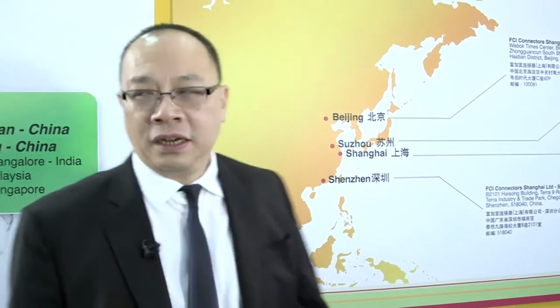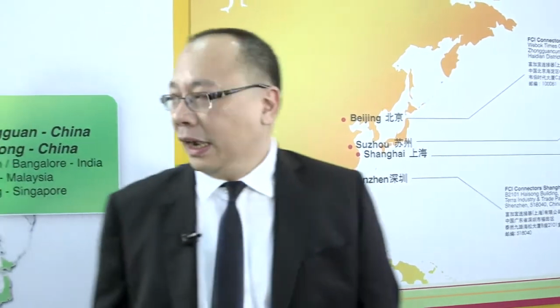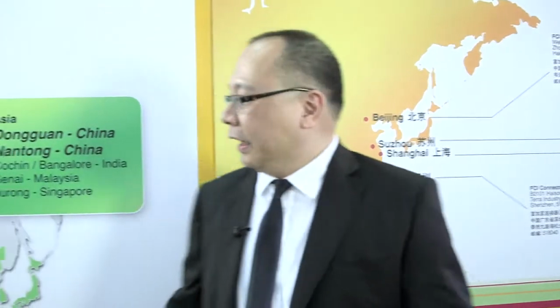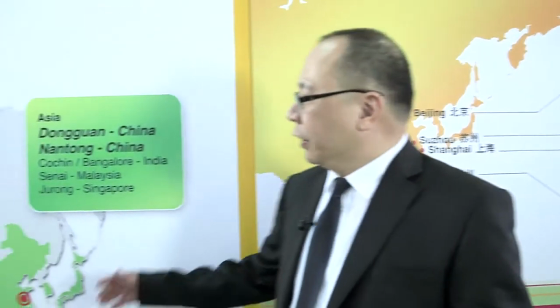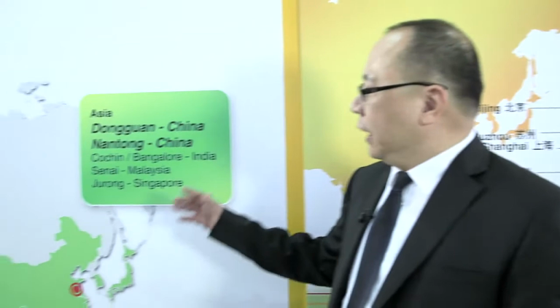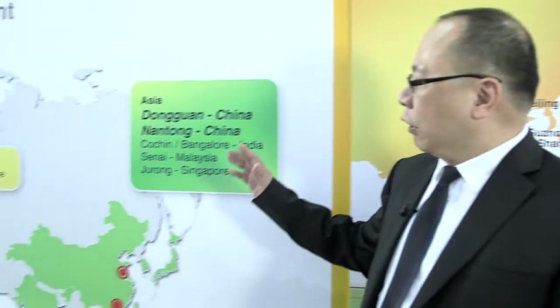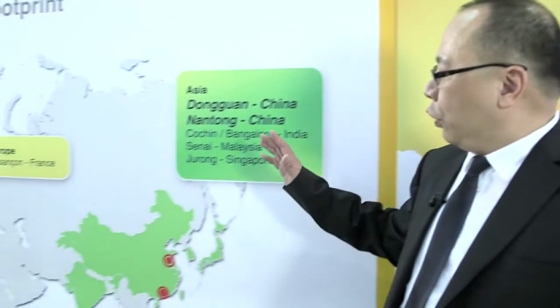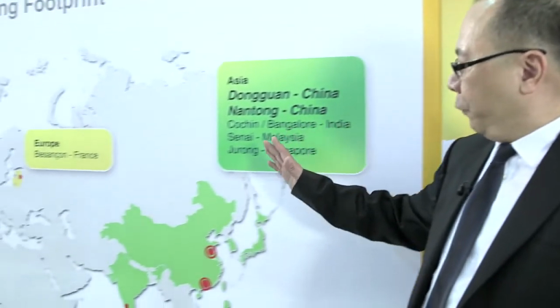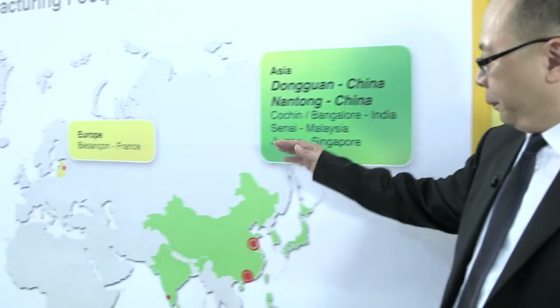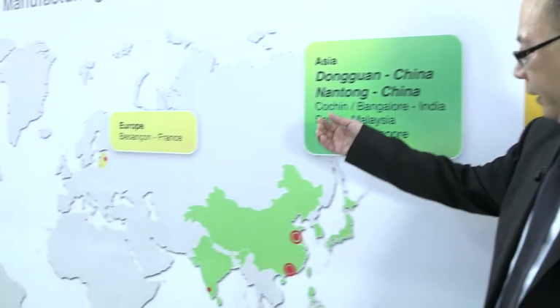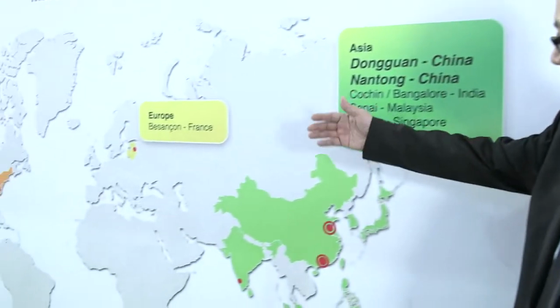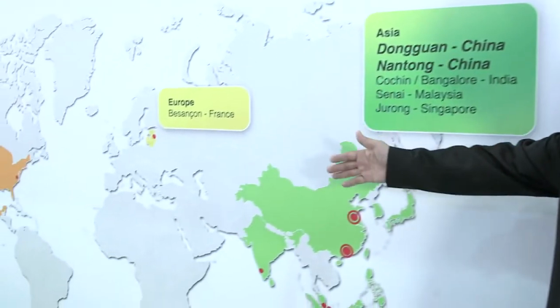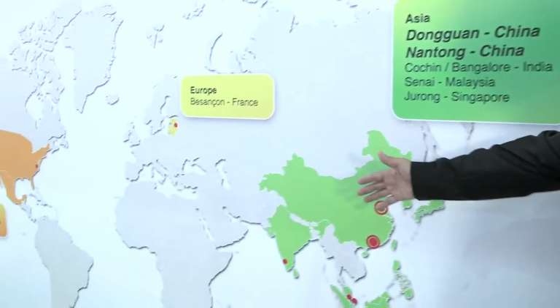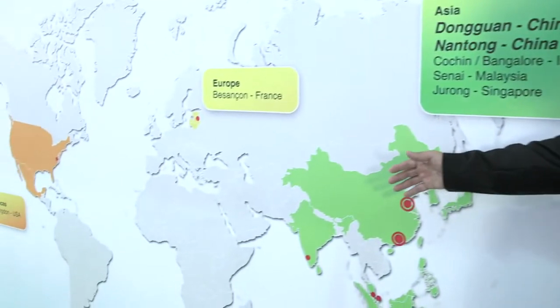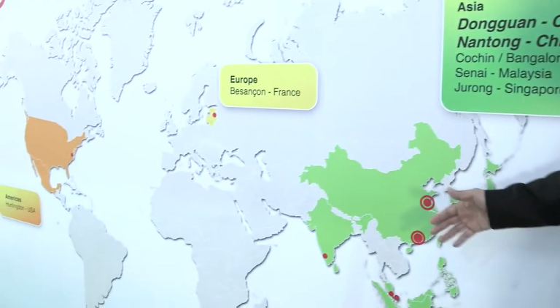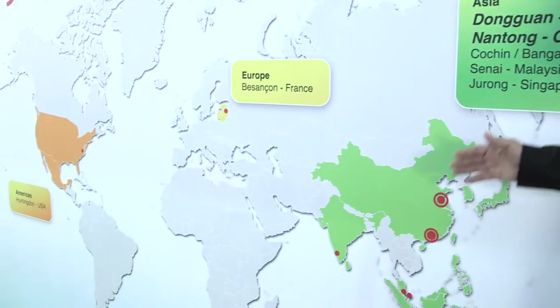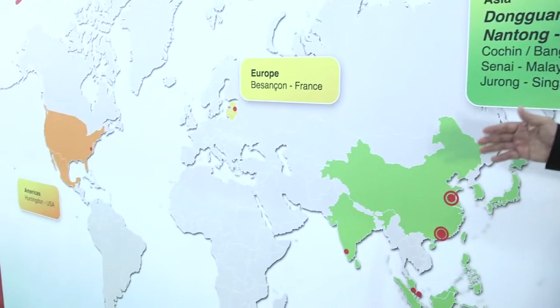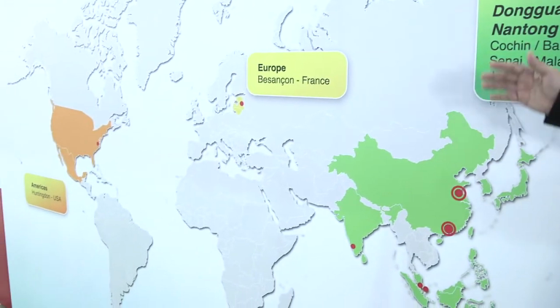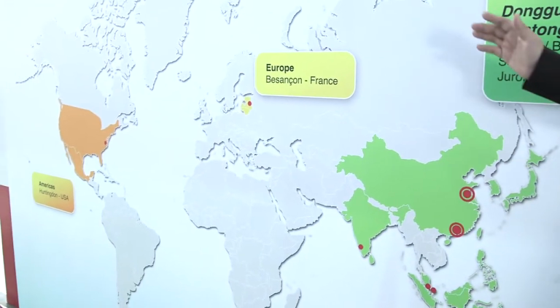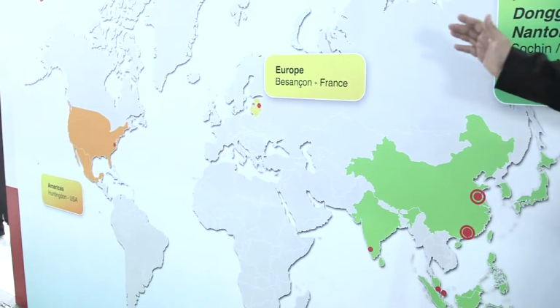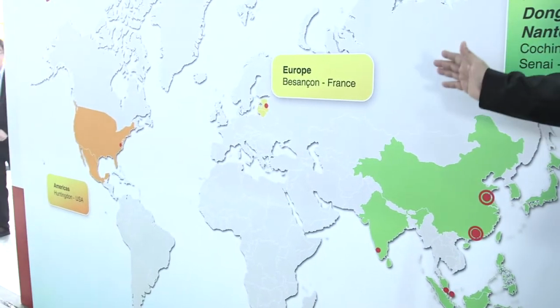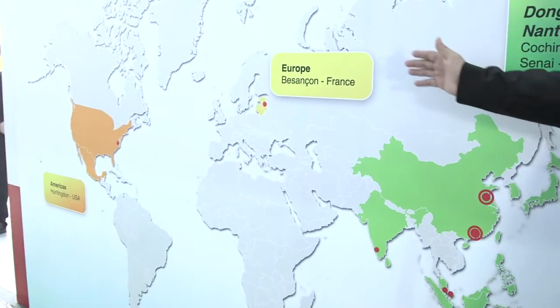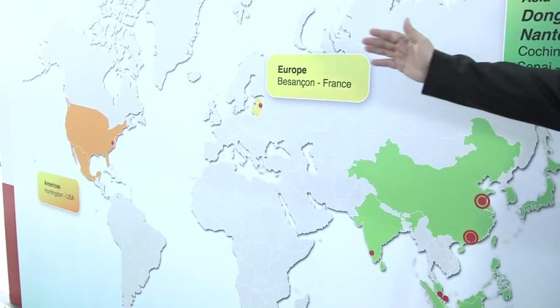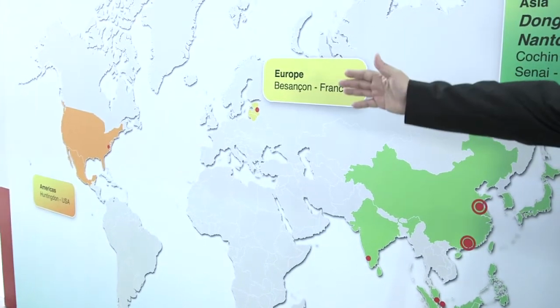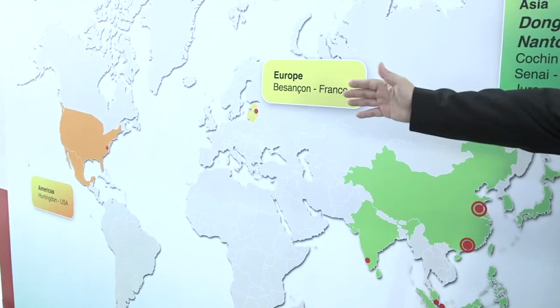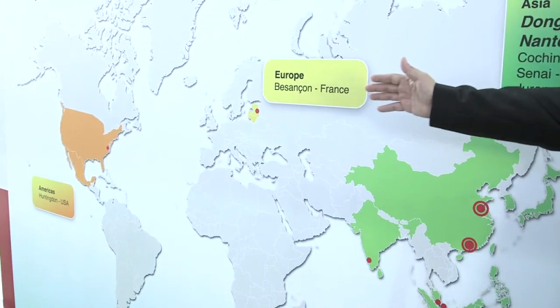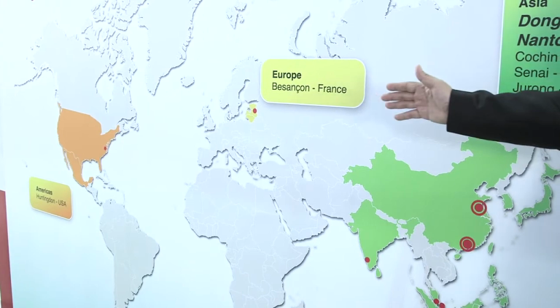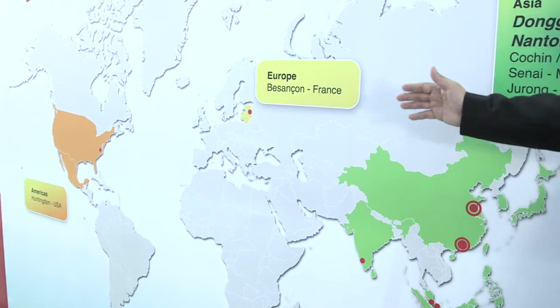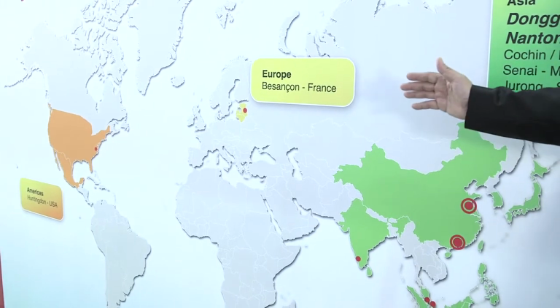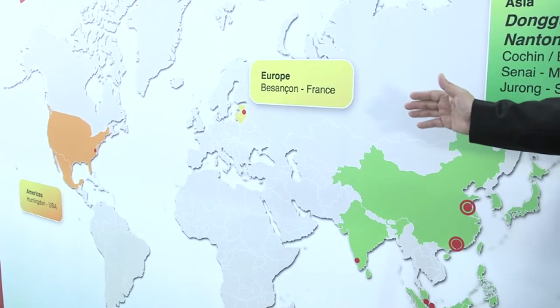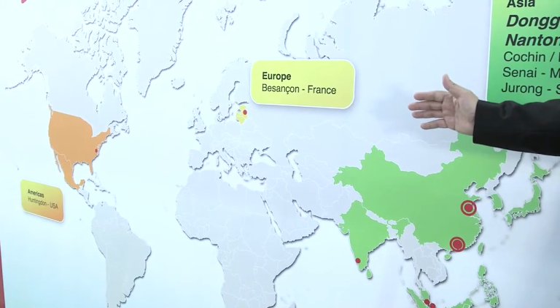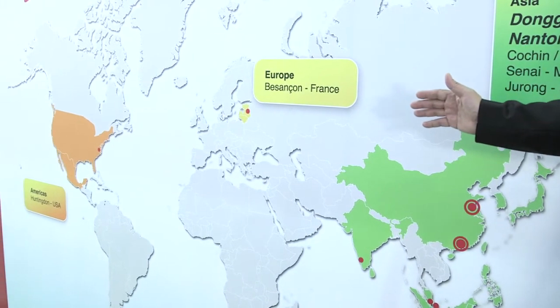And then you can see our global footprint in ASEAN, India, Europe, and the US with our factories and sales offices.